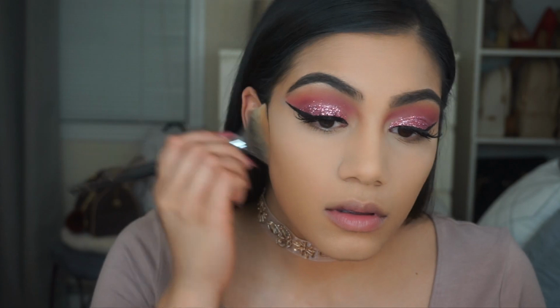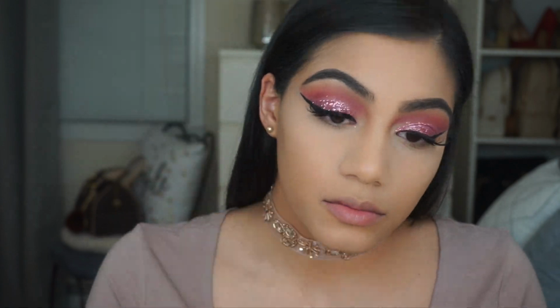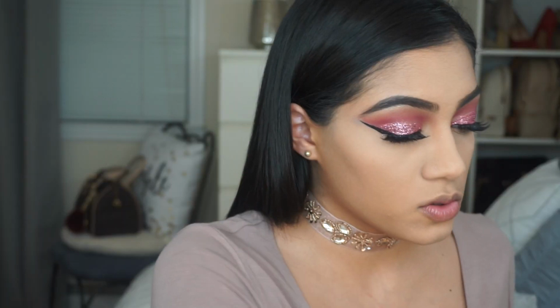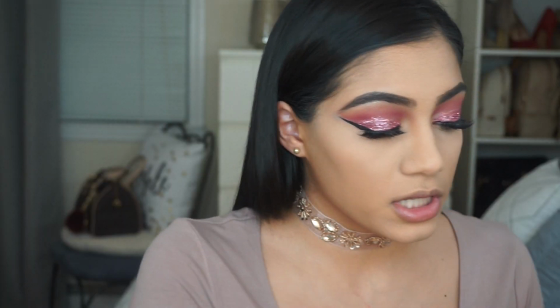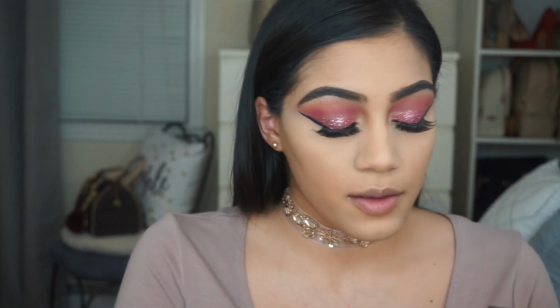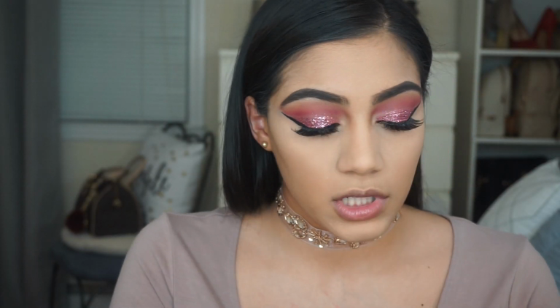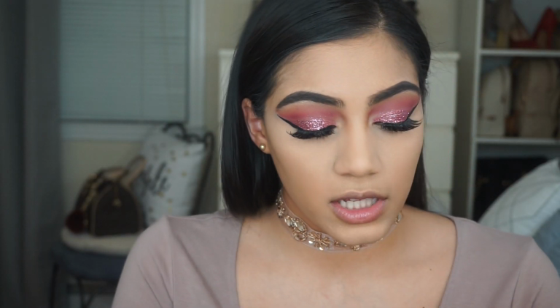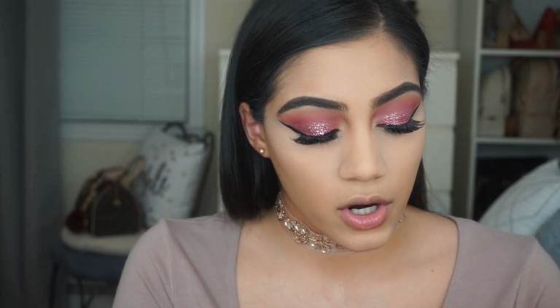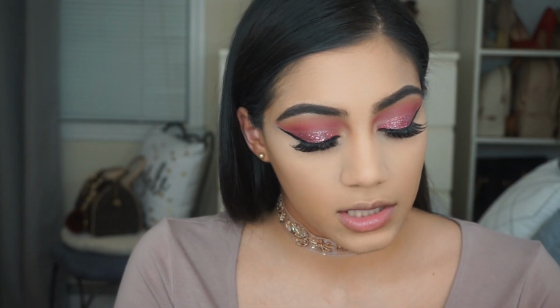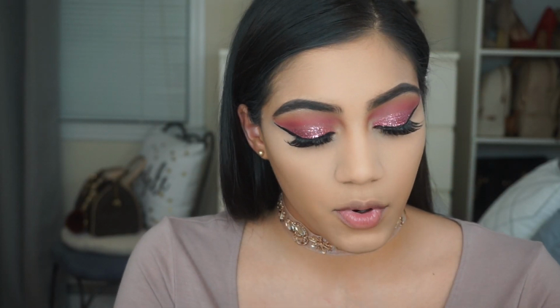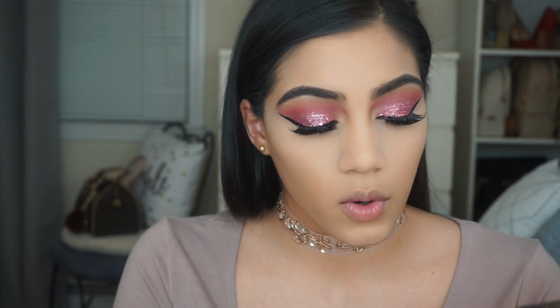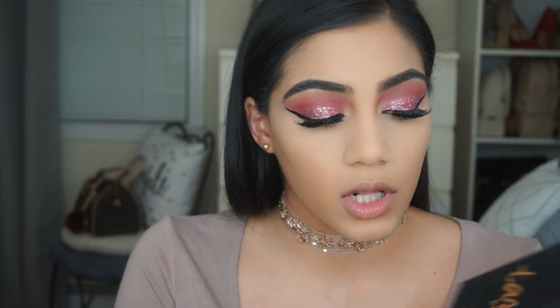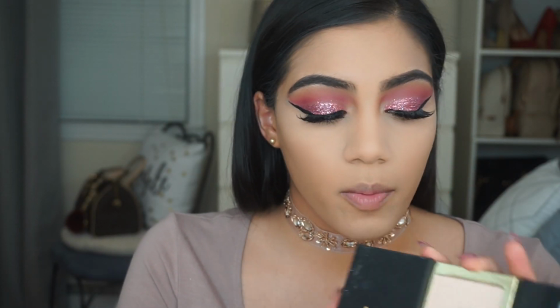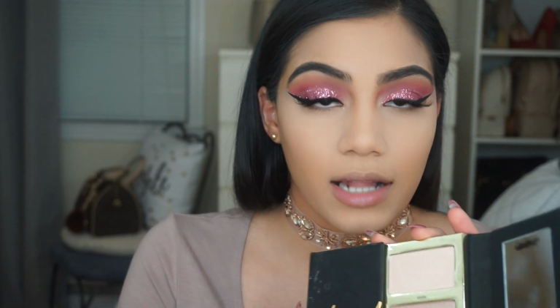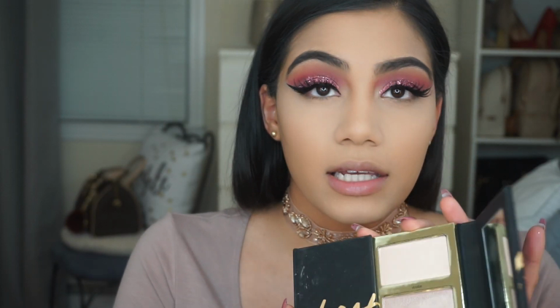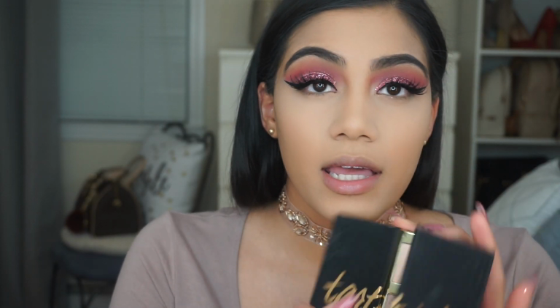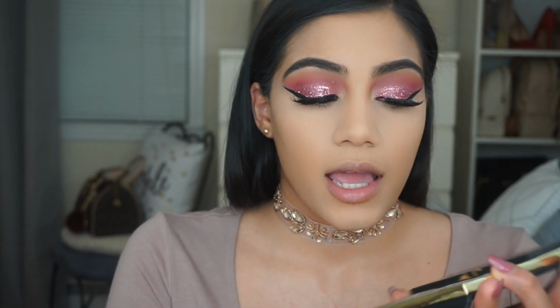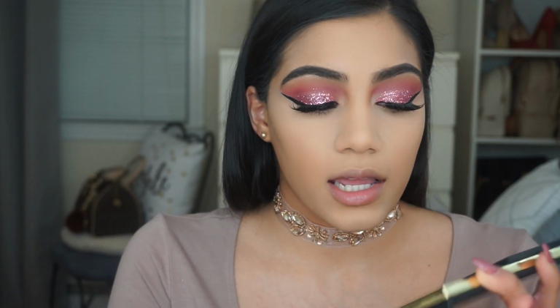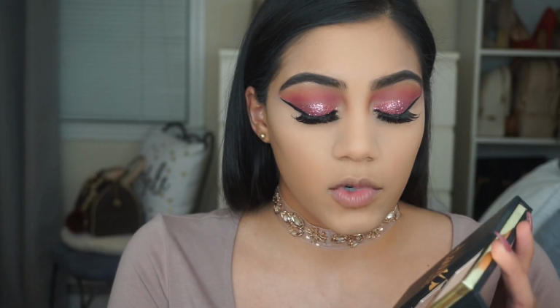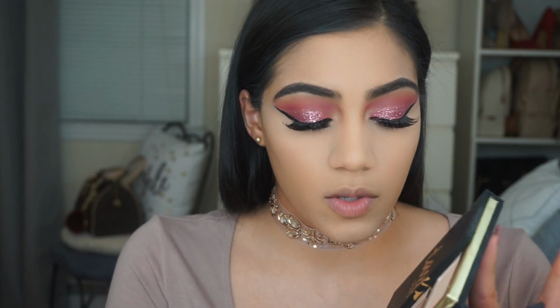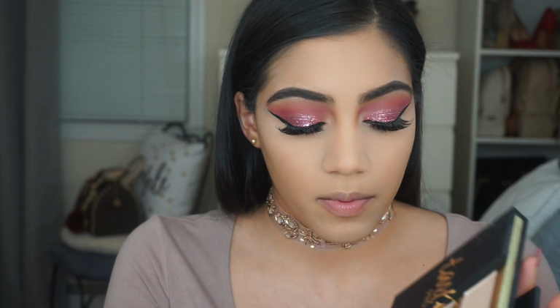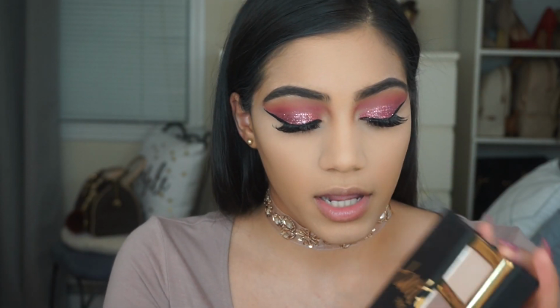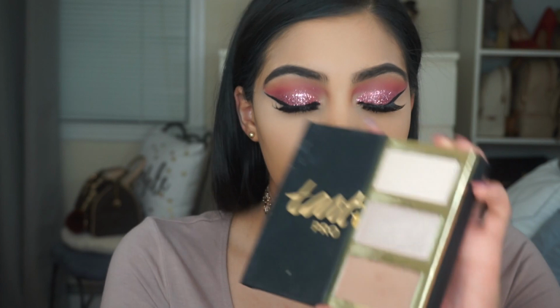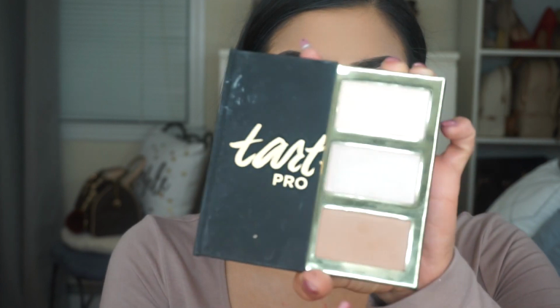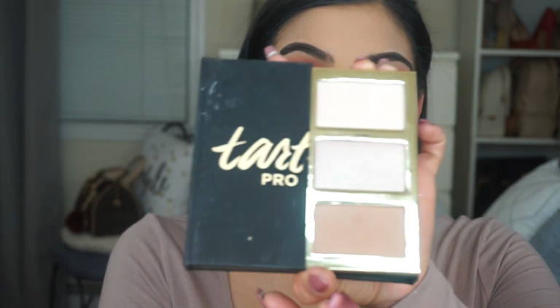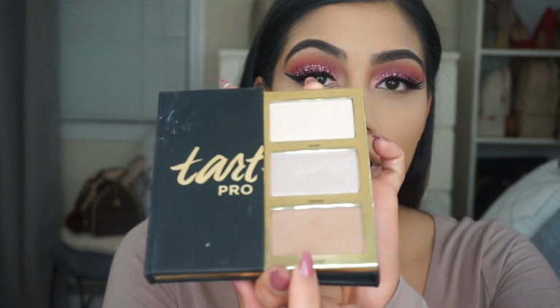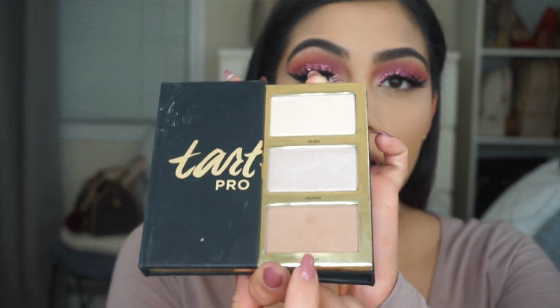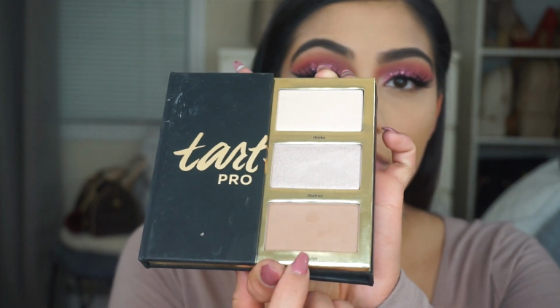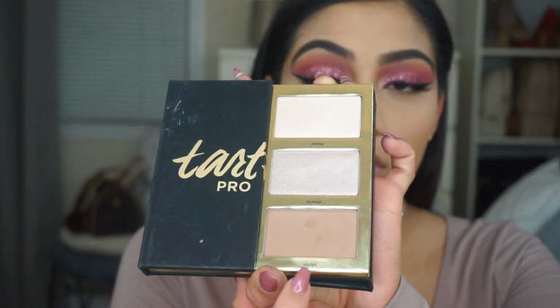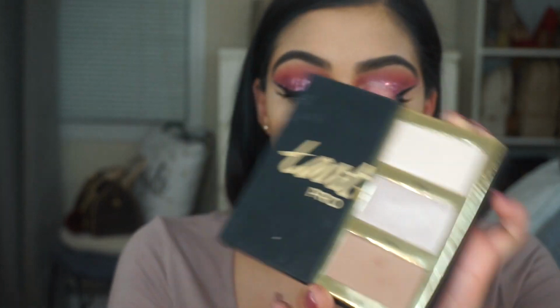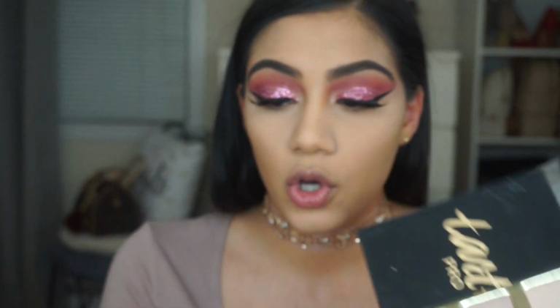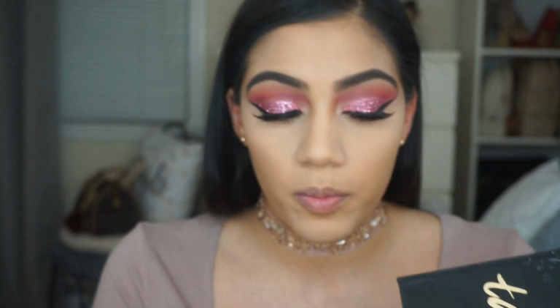For contour today I'm using the Tartiest Pro Glow palette and applying the shade called Sculpt.